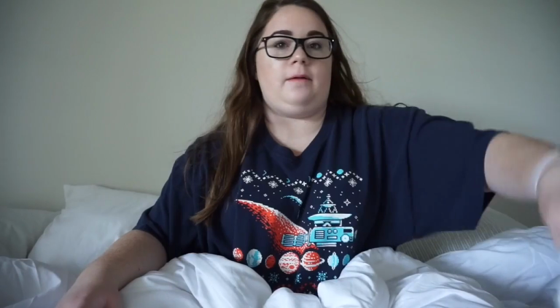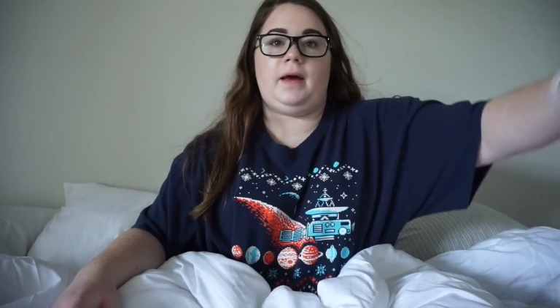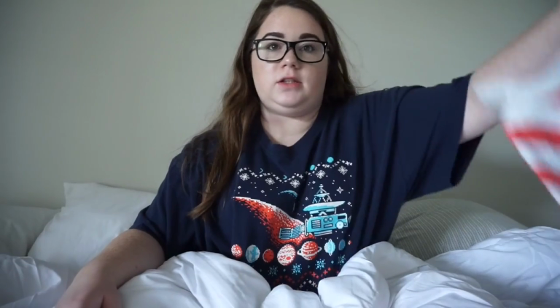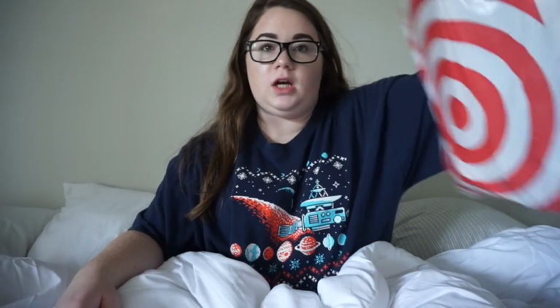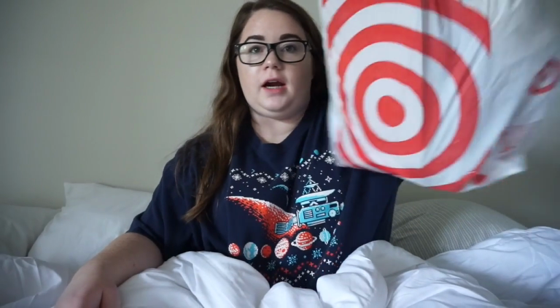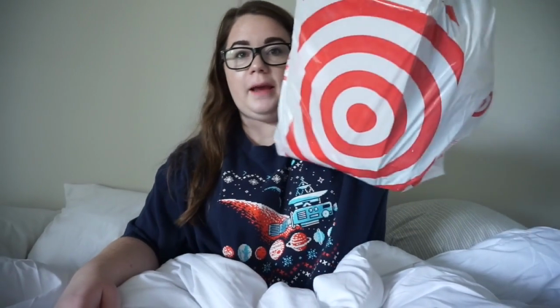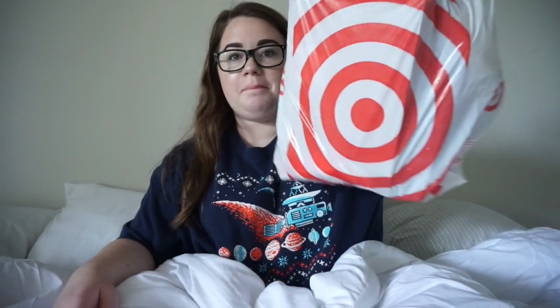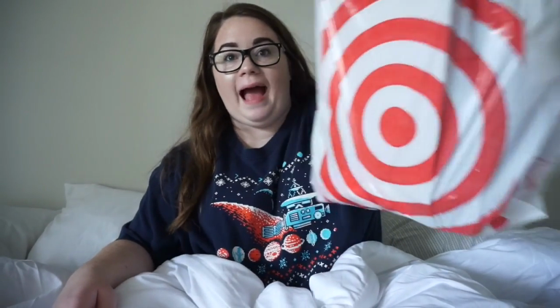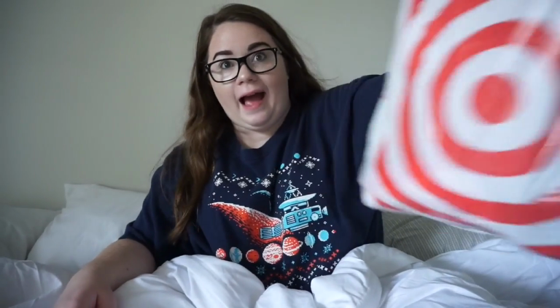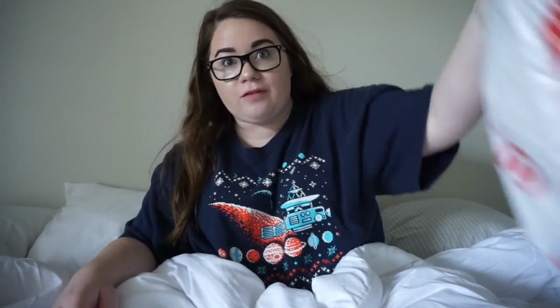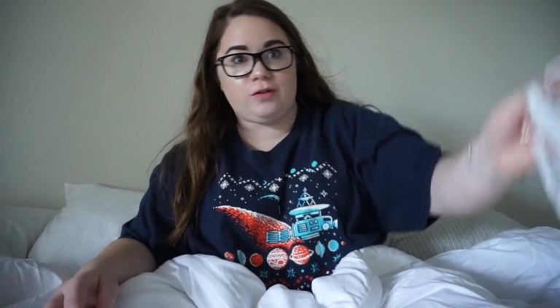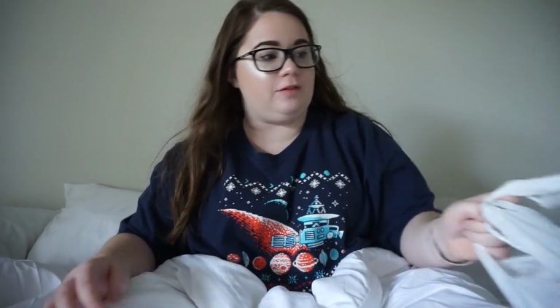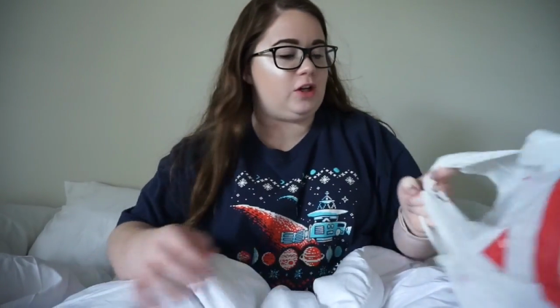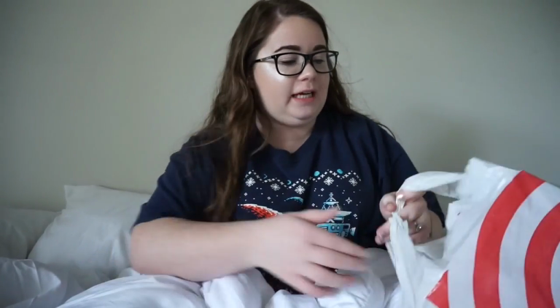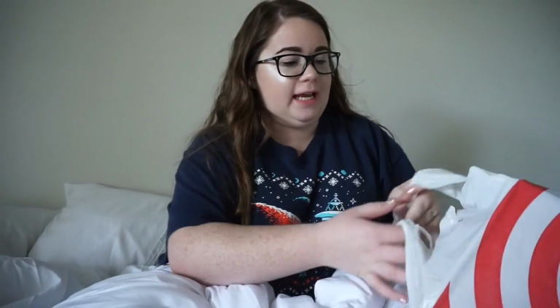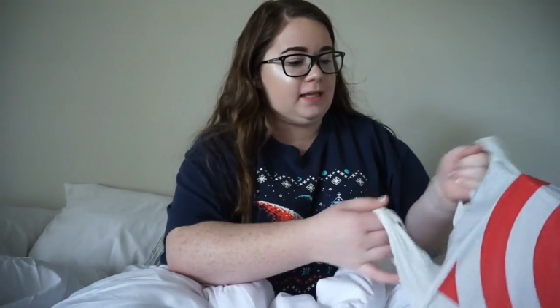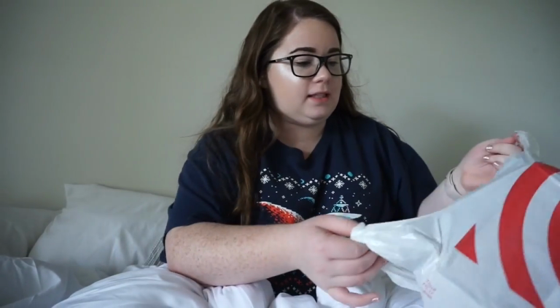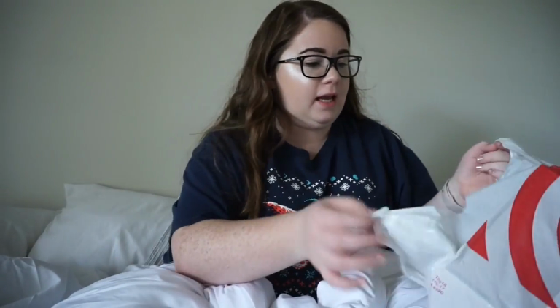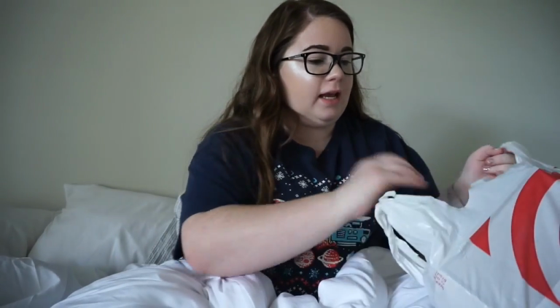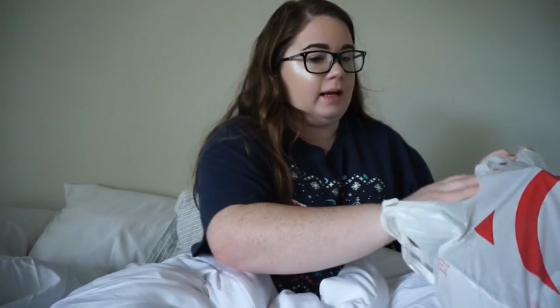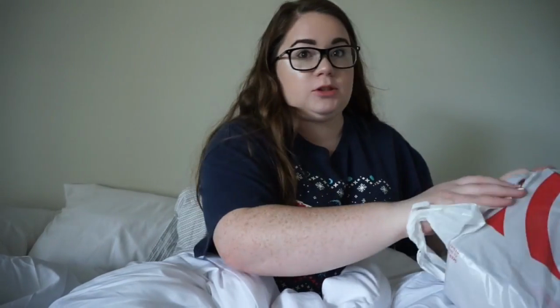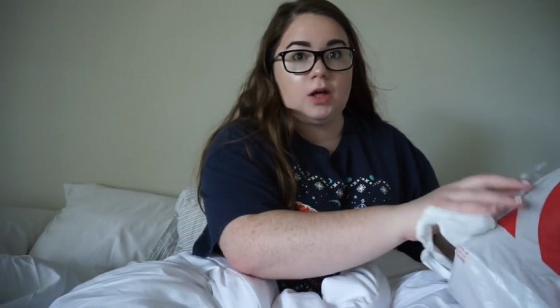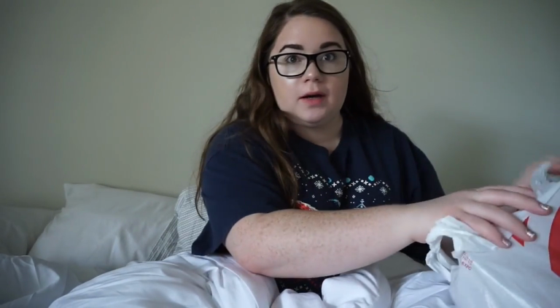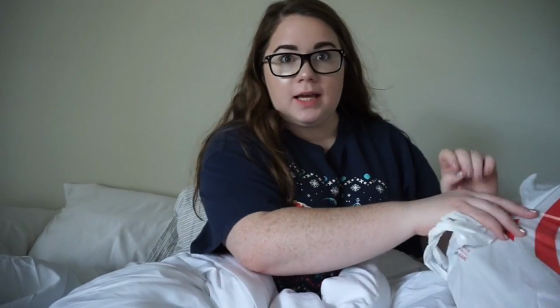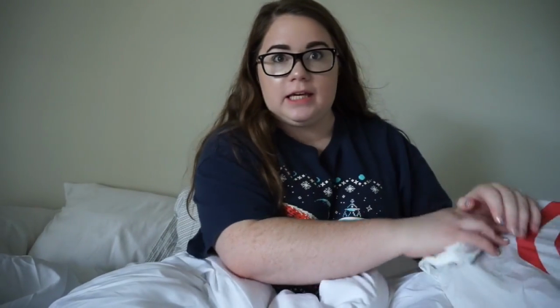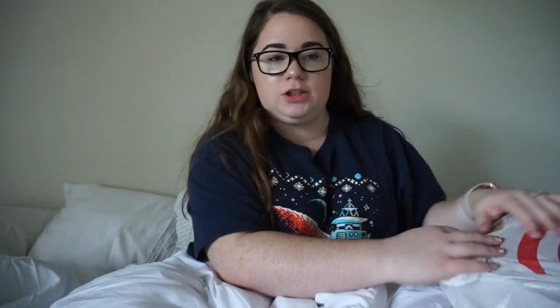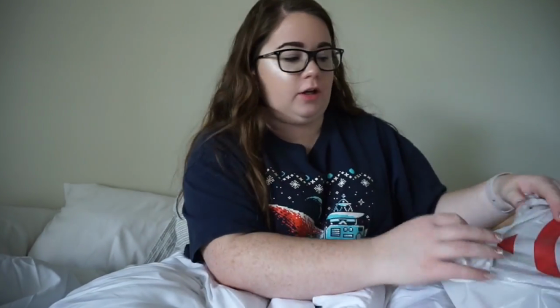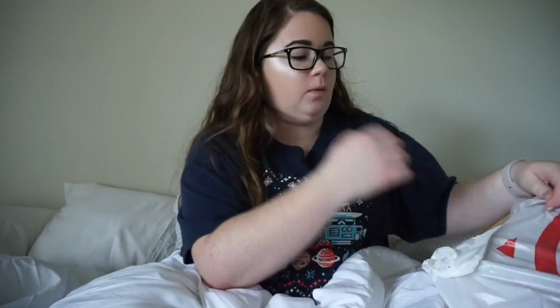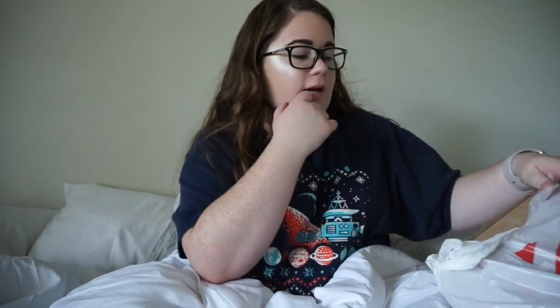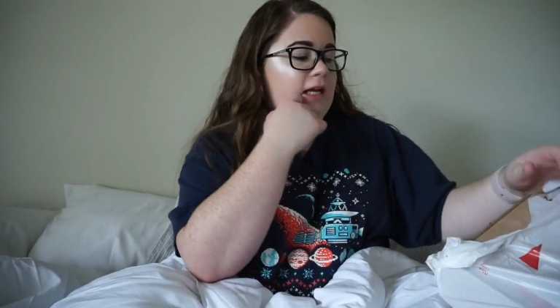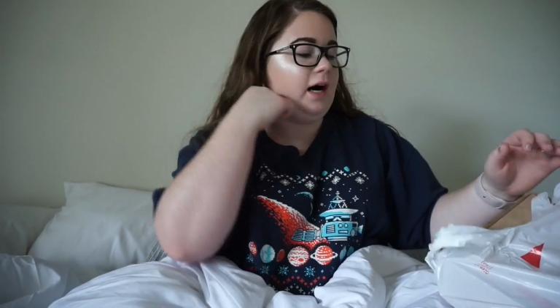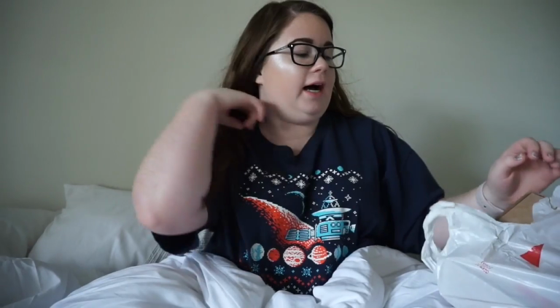So I have my Target bag full of goodies and I'm so excited to show y'all what I got.